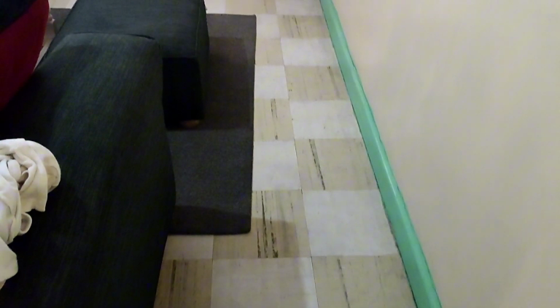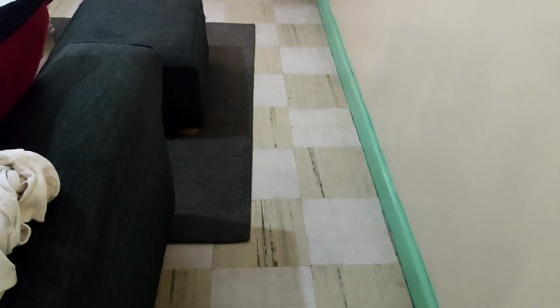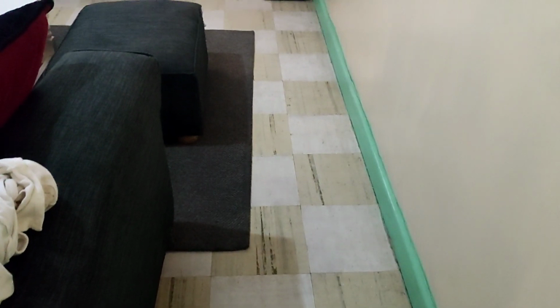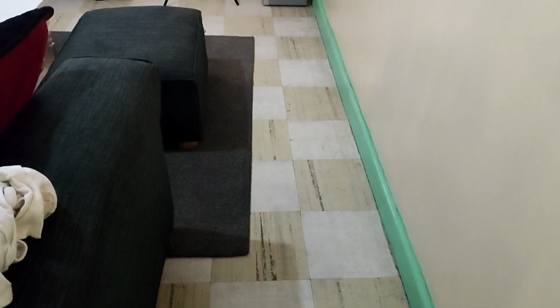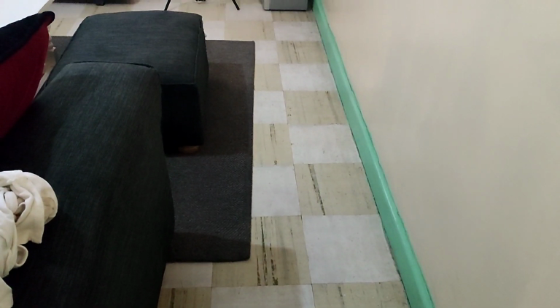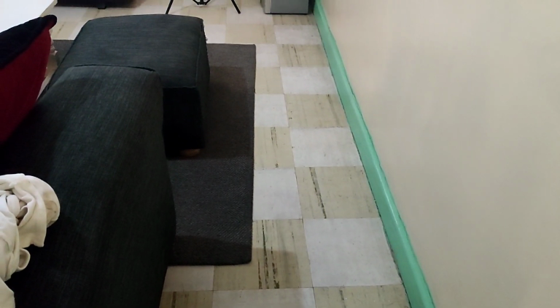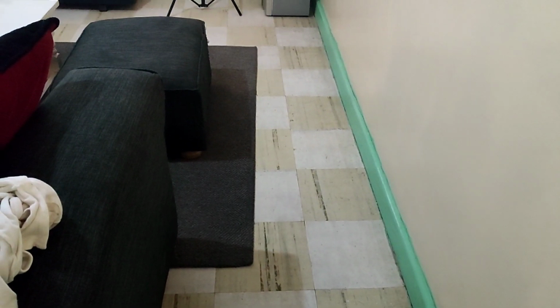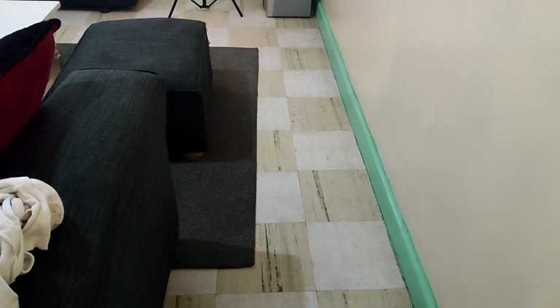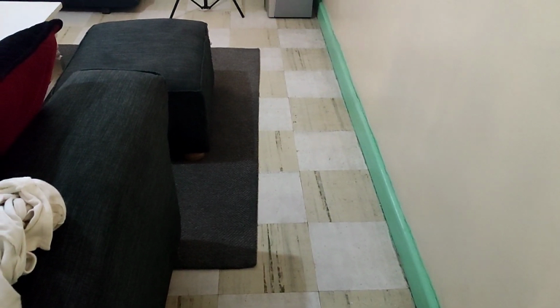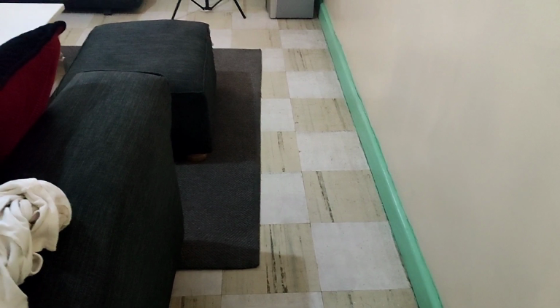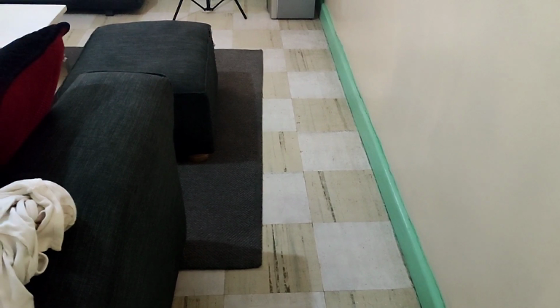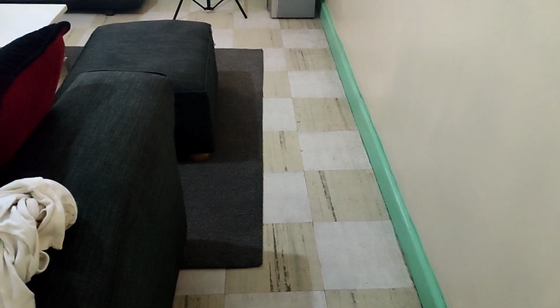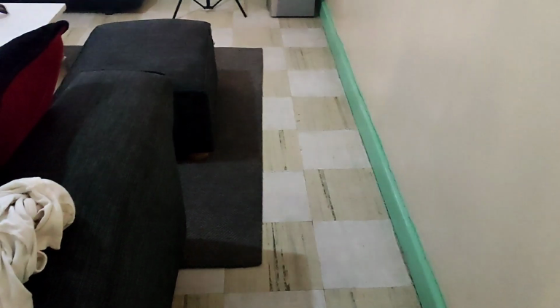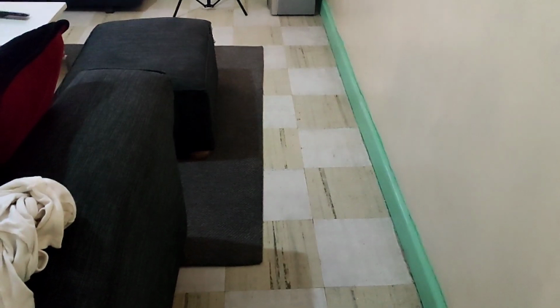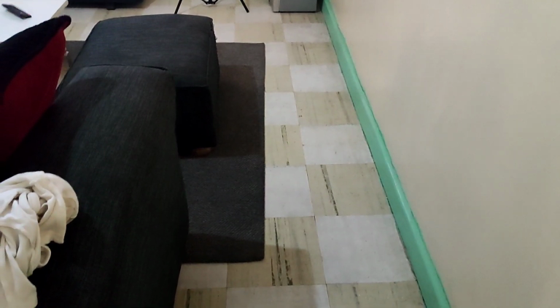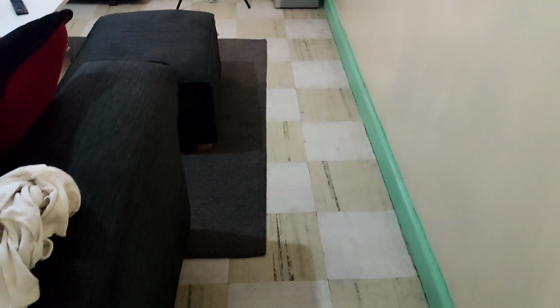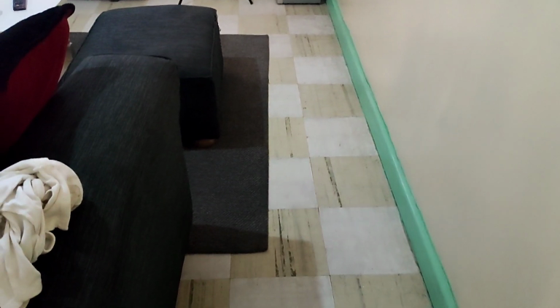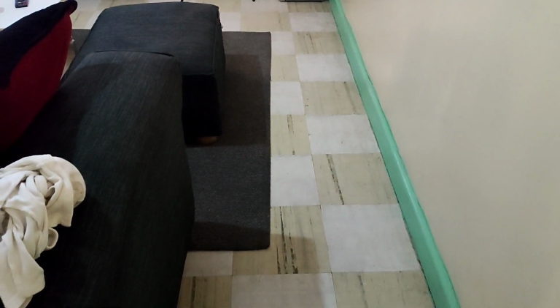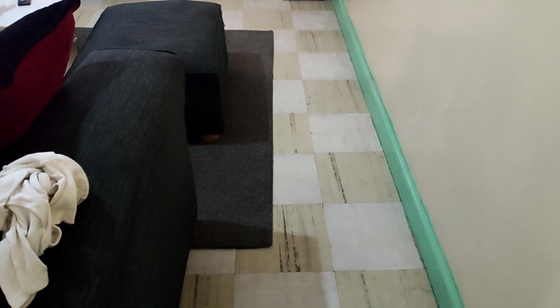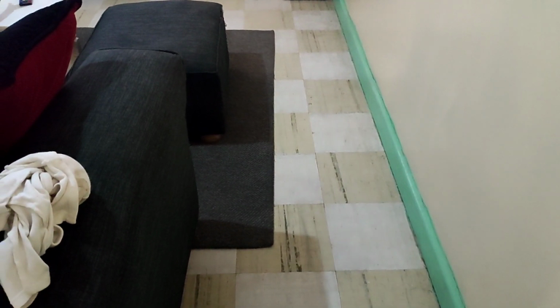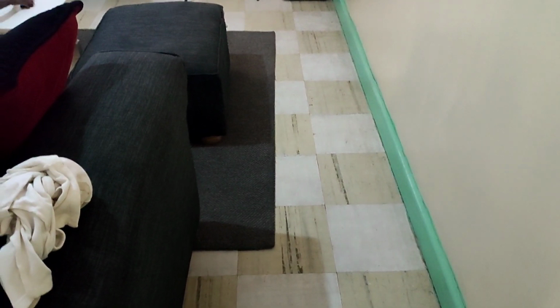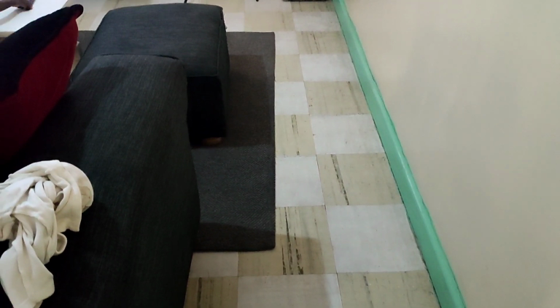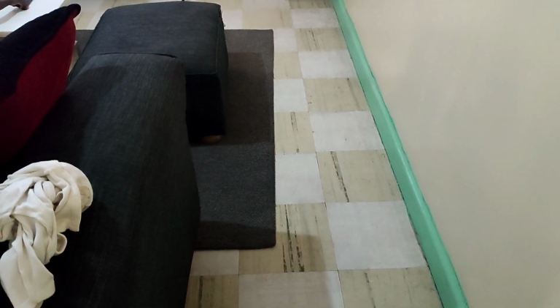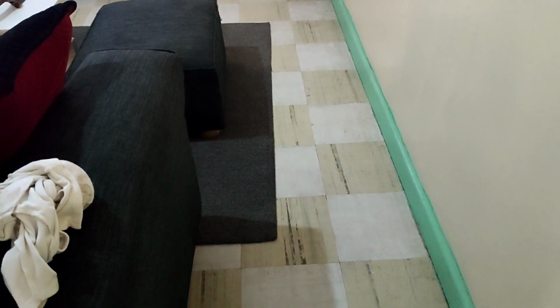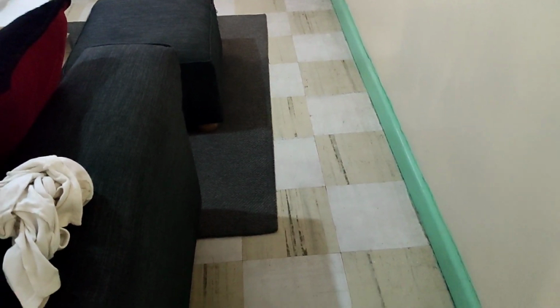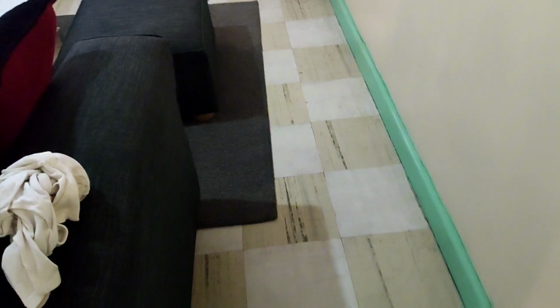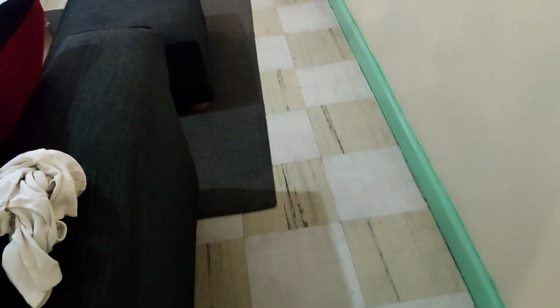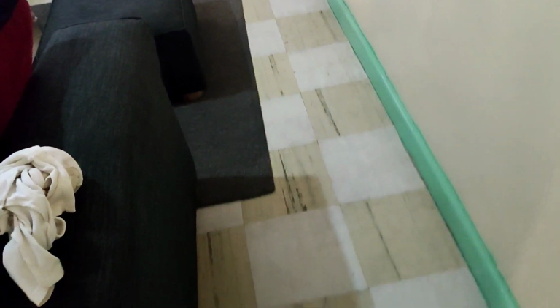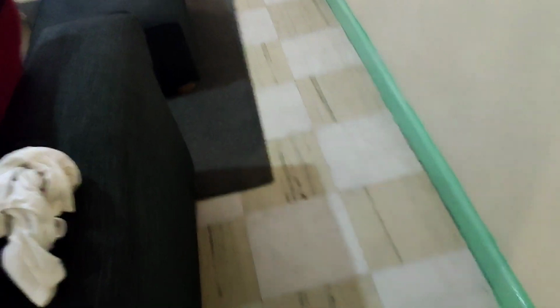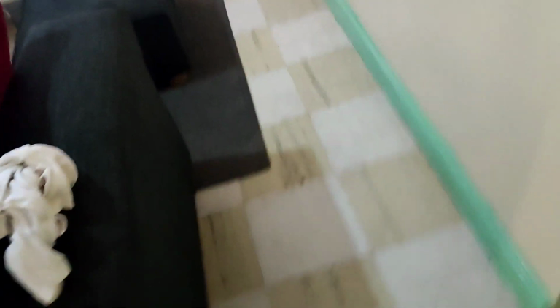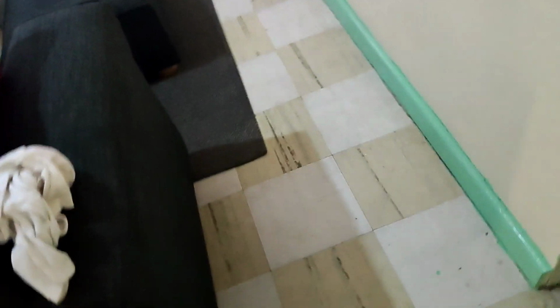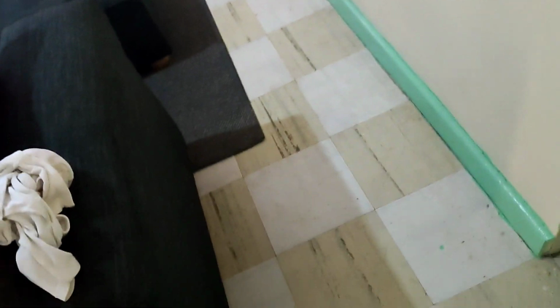These are the tiles — this is the floor. I don't know how to get the stains off completely because it's just not coming out.